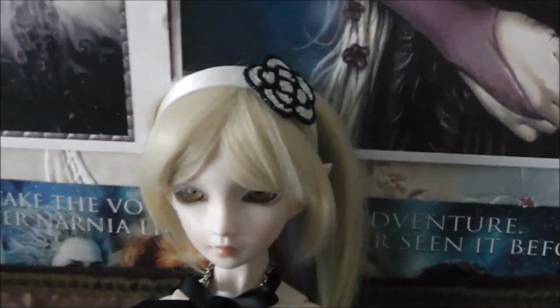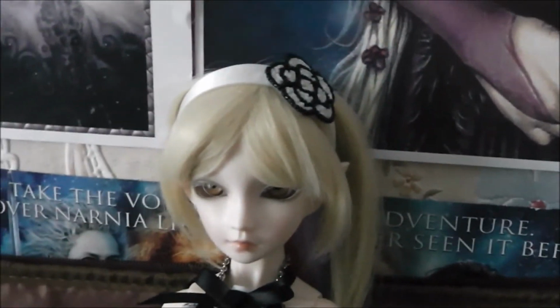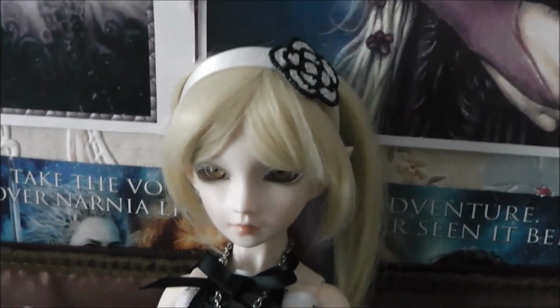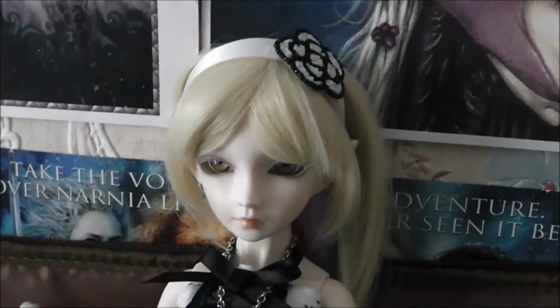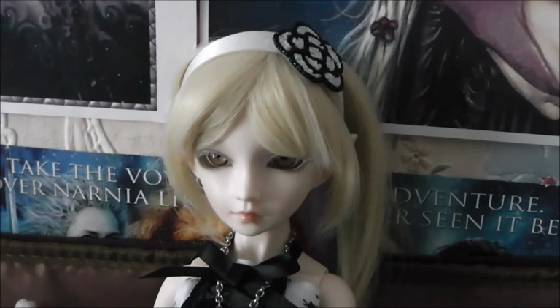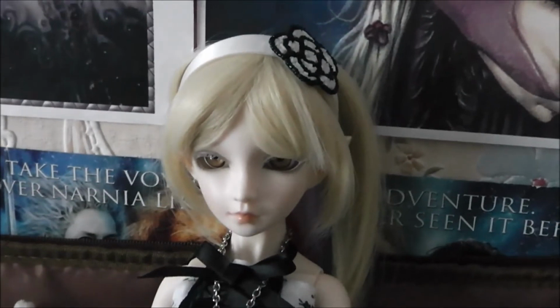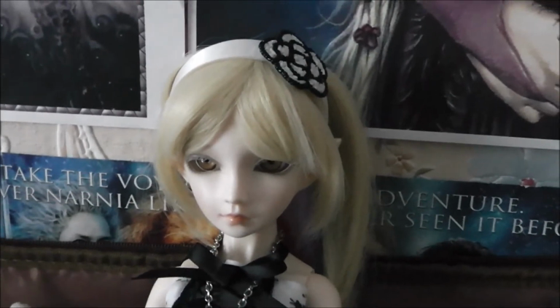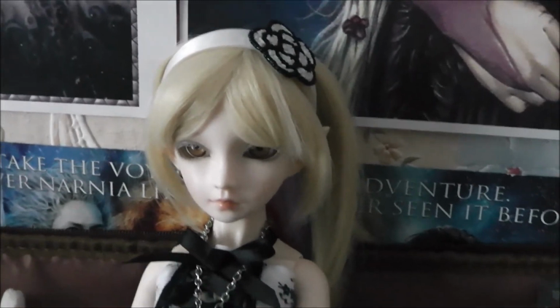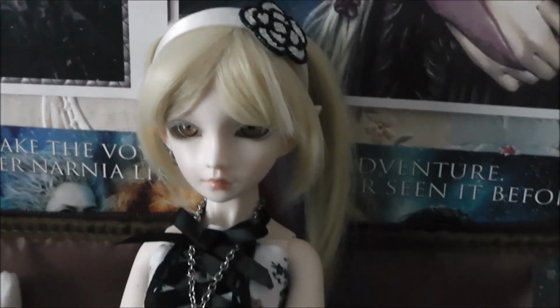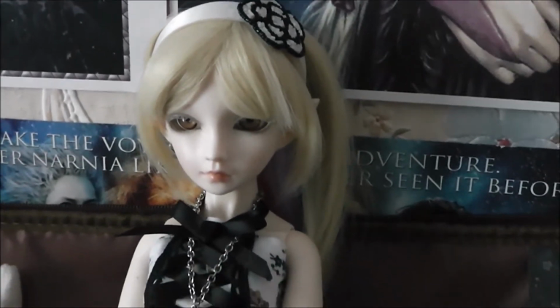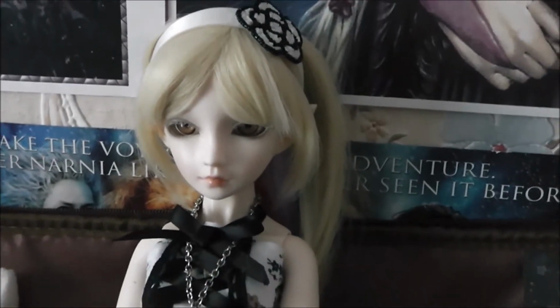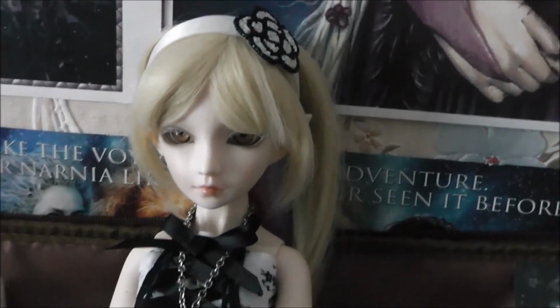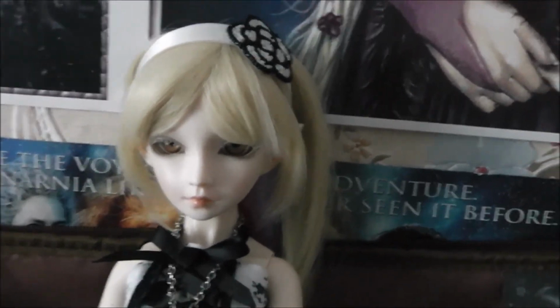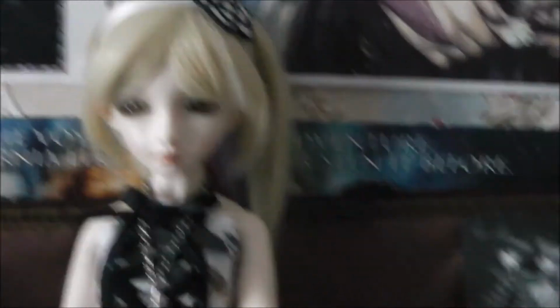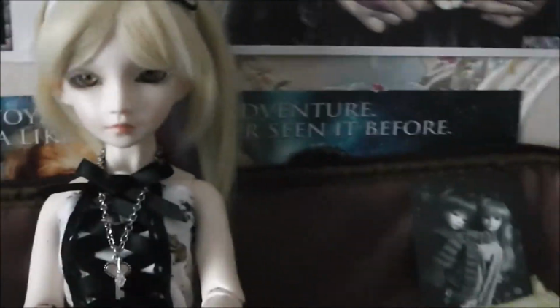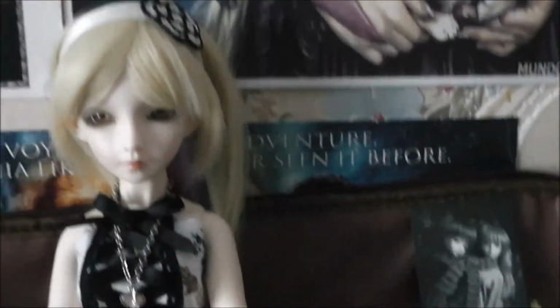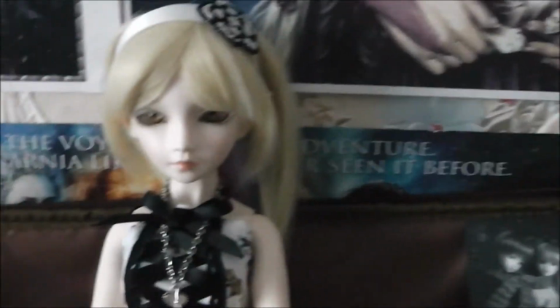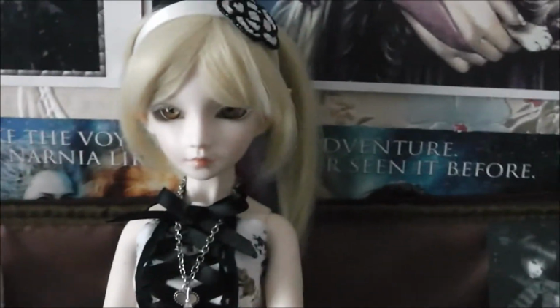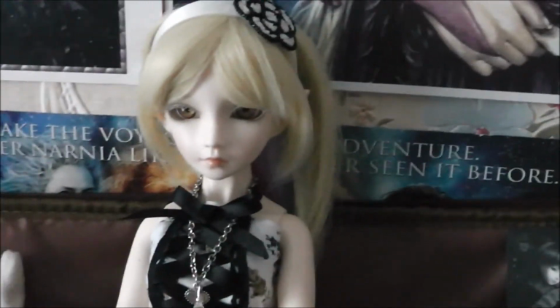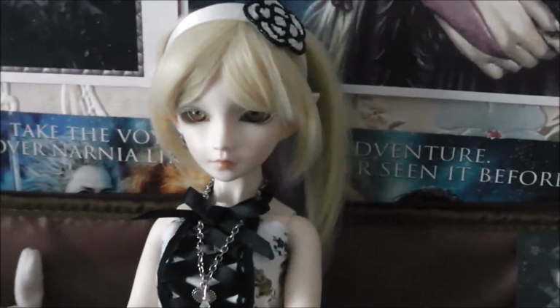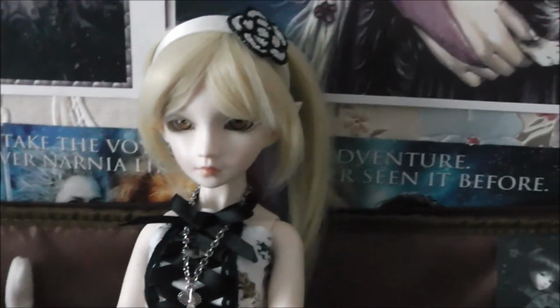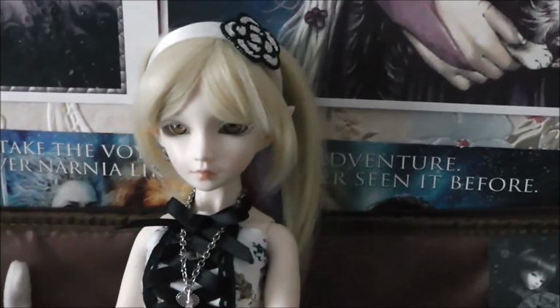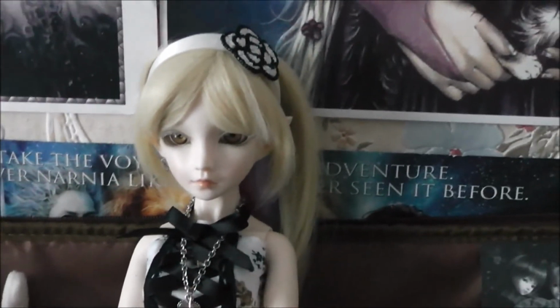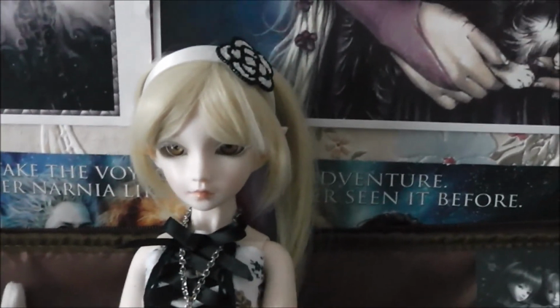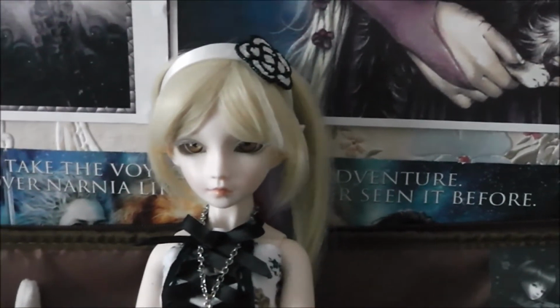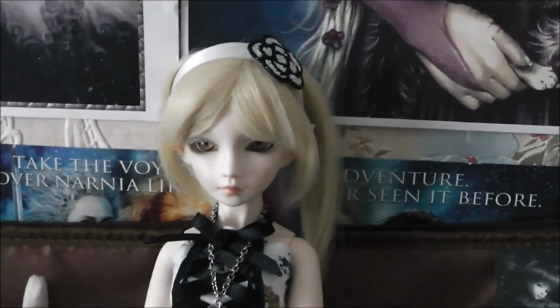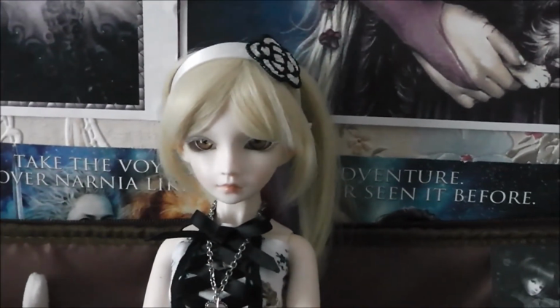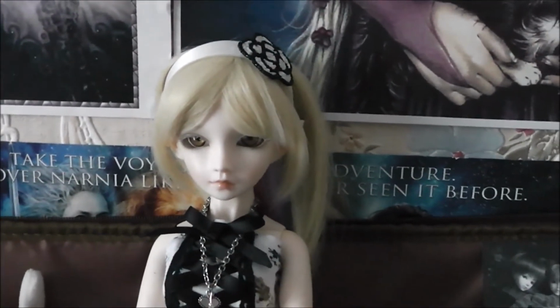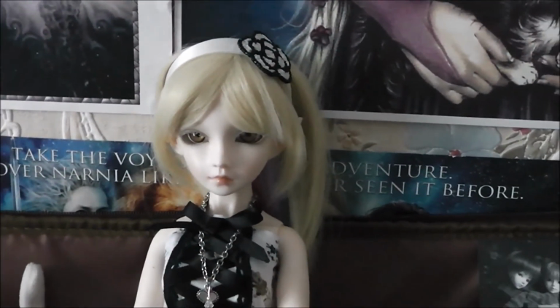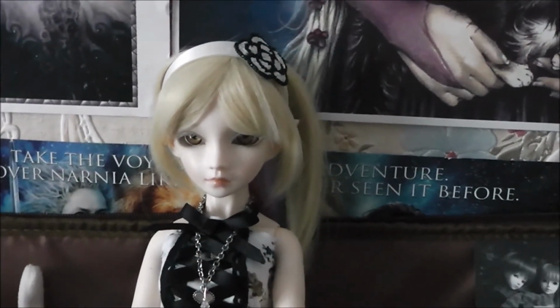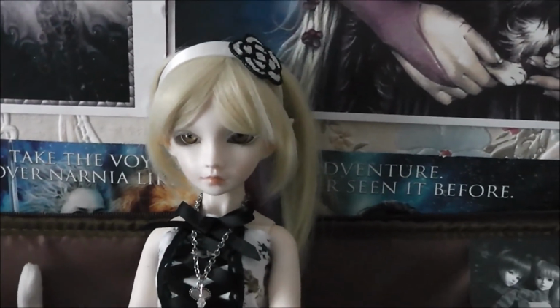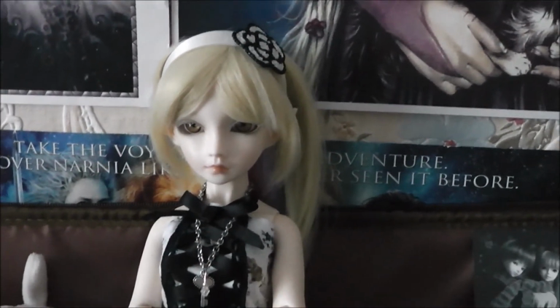She's wearing her new panties as well, but I'm not going to show you that because that would be just rude and a bit weird.